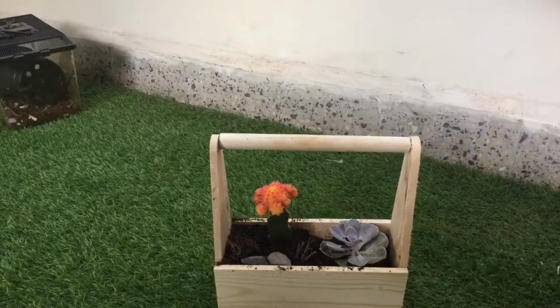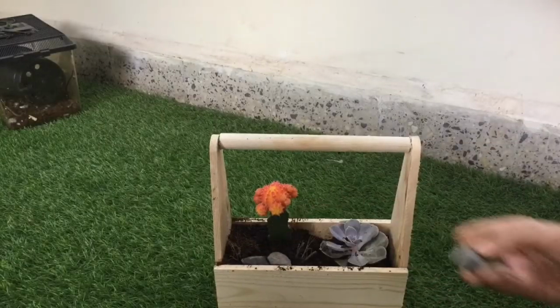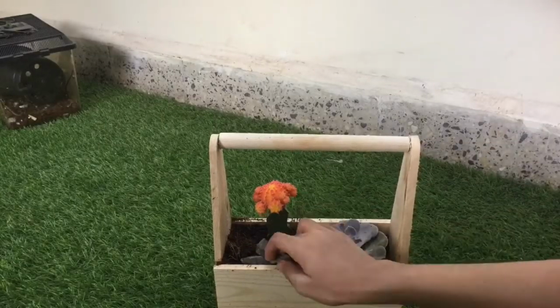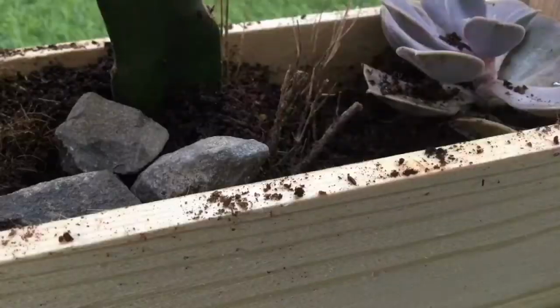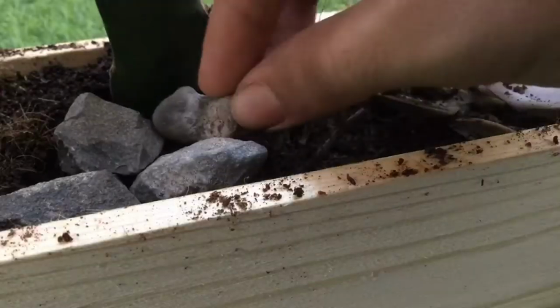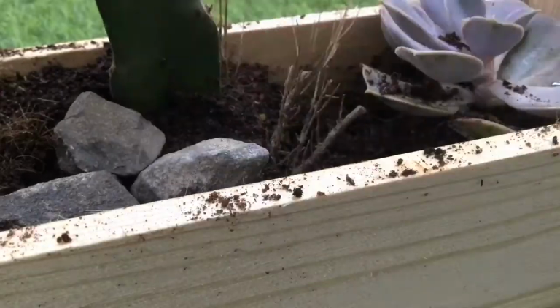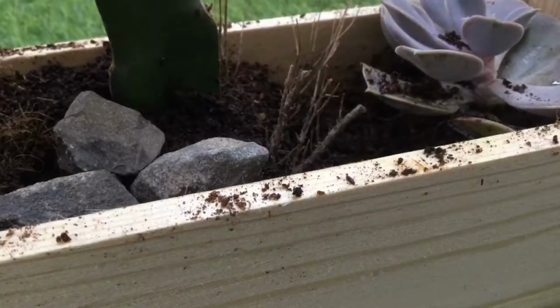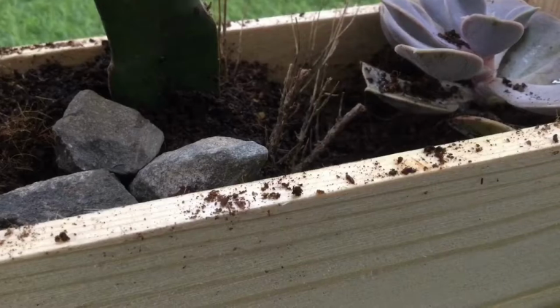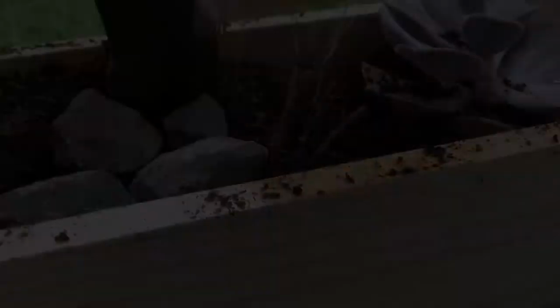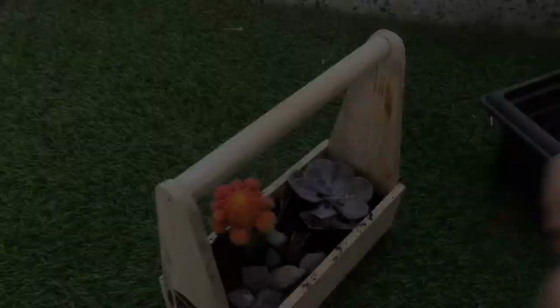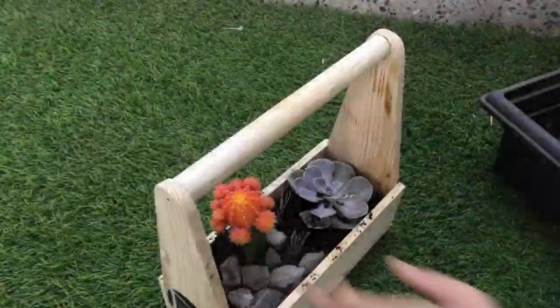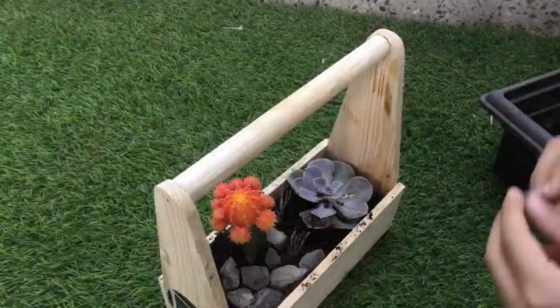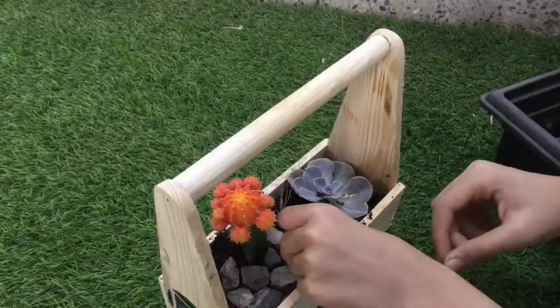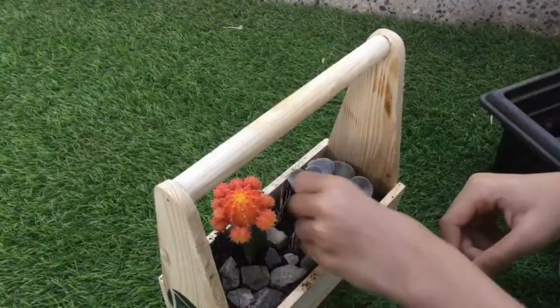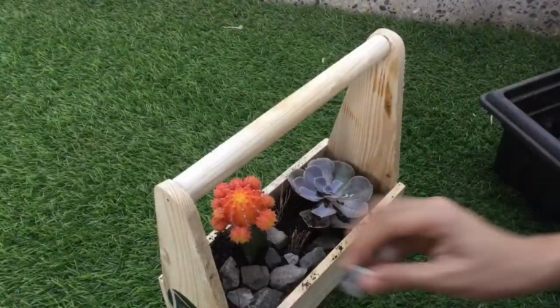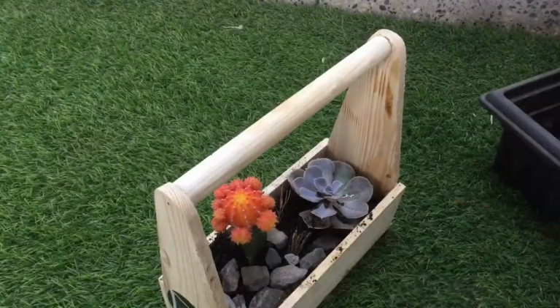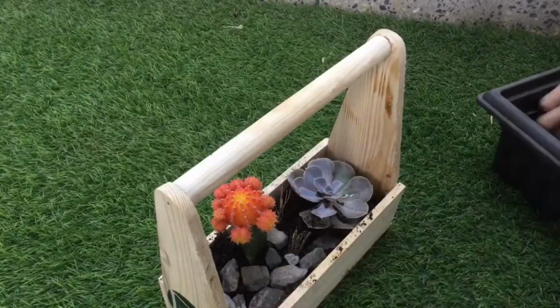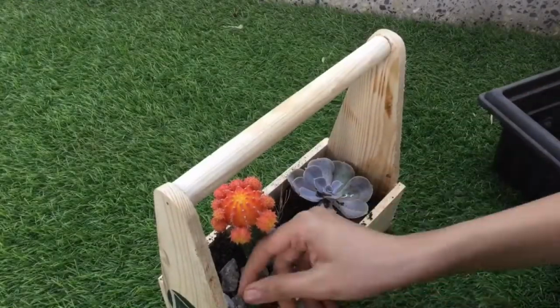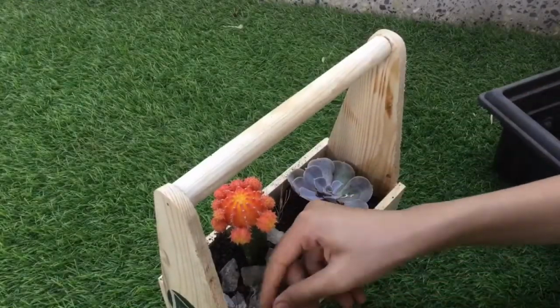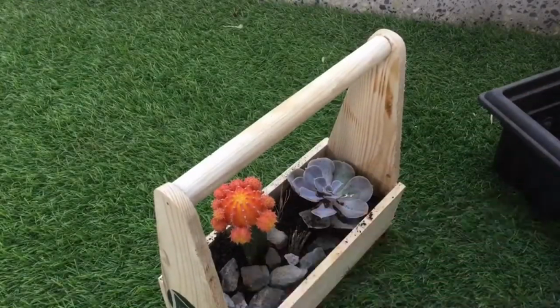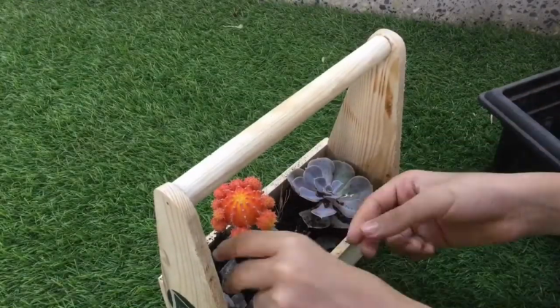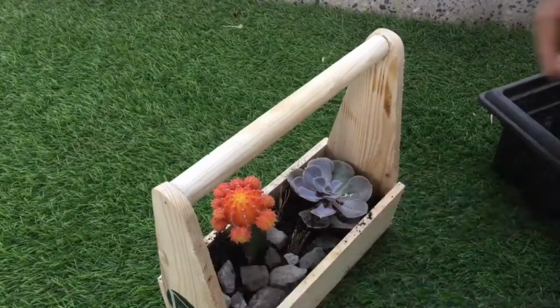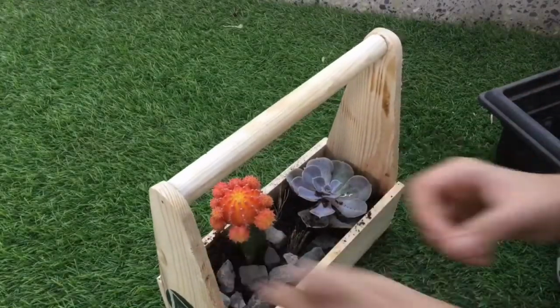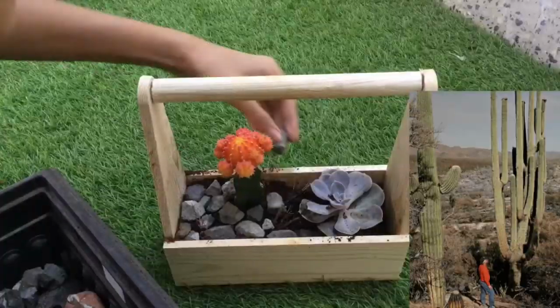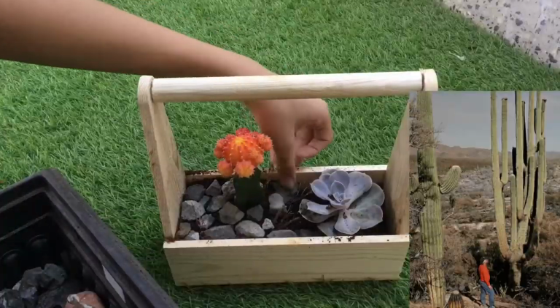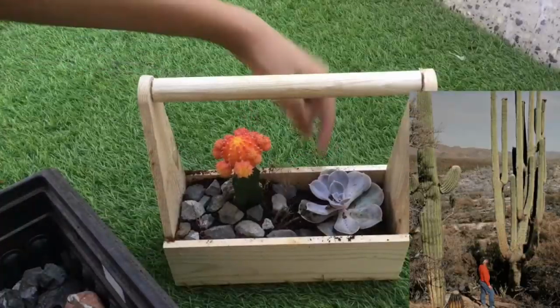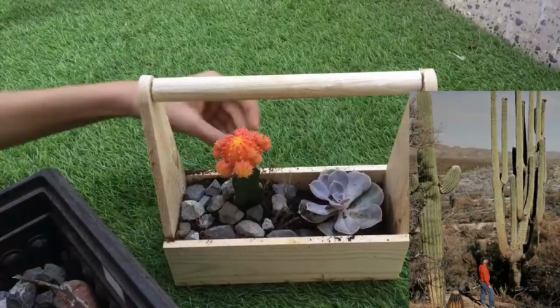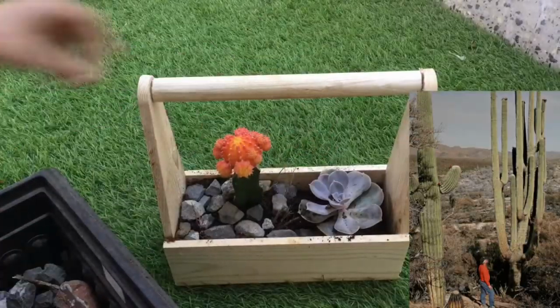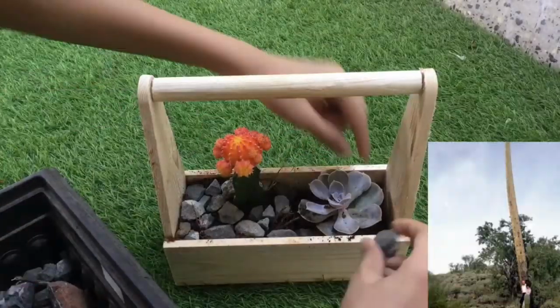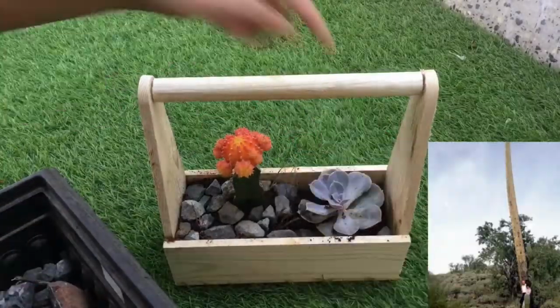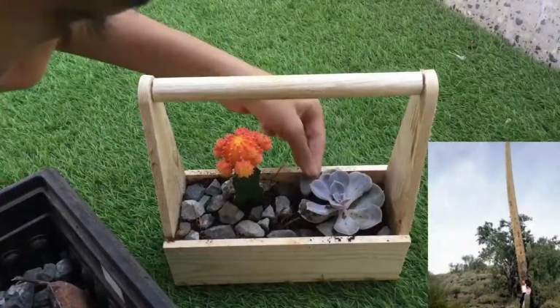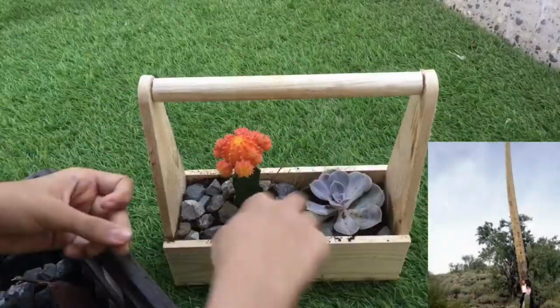A little fact for you — did you know the tallest cactus was 78 feet tall?